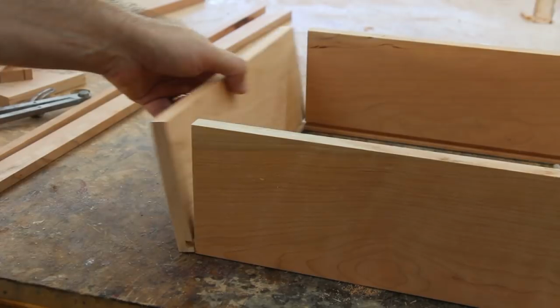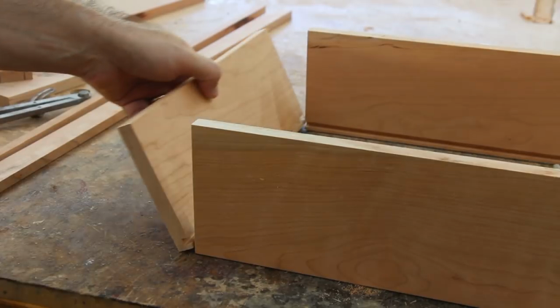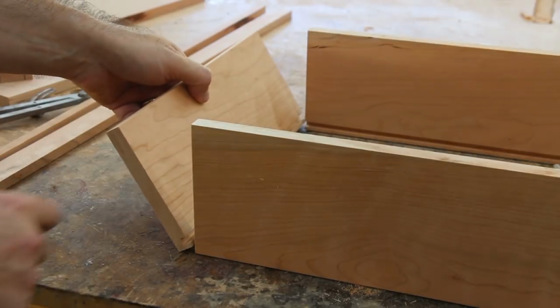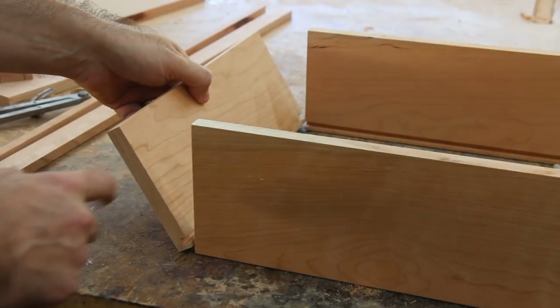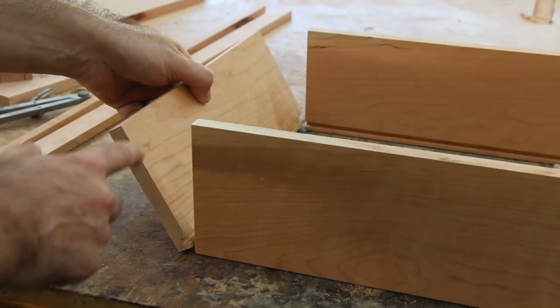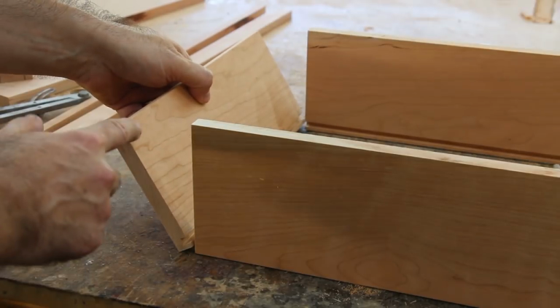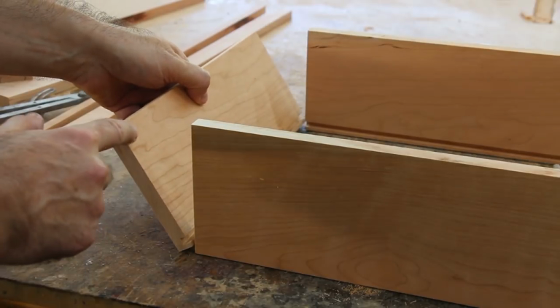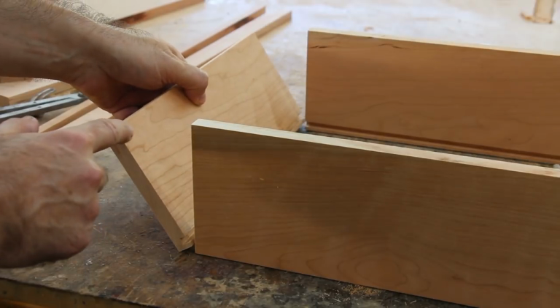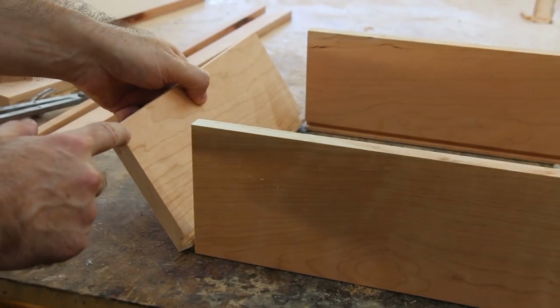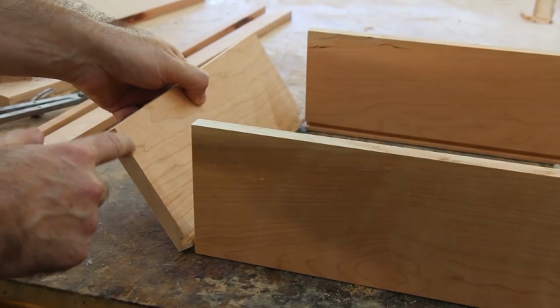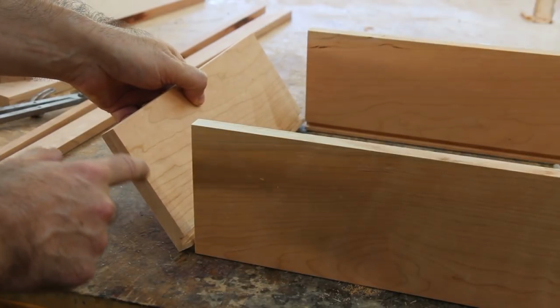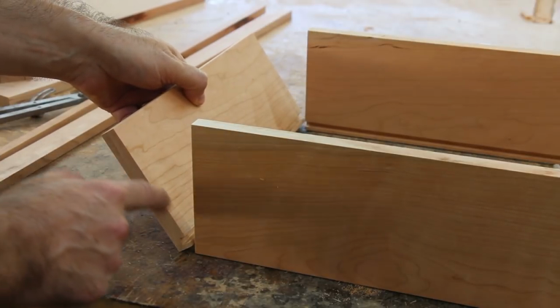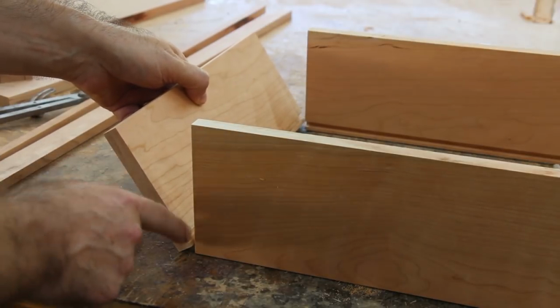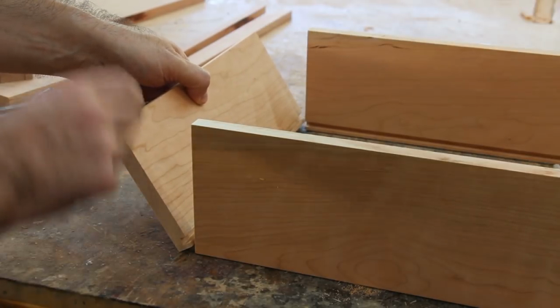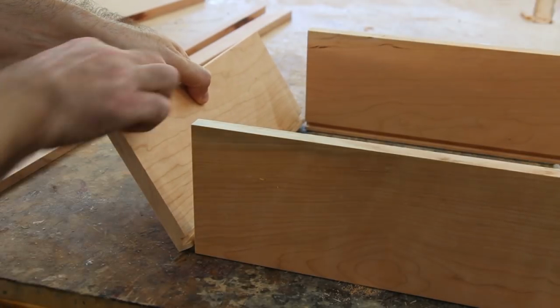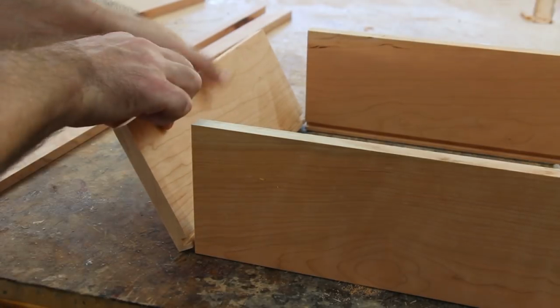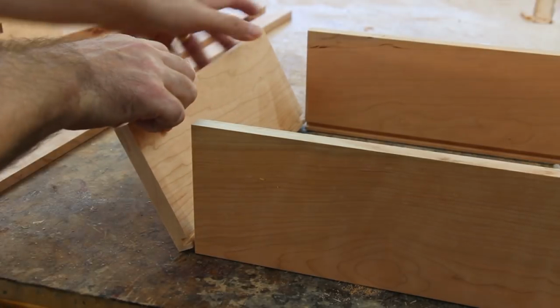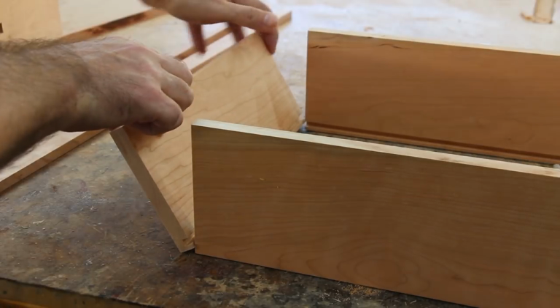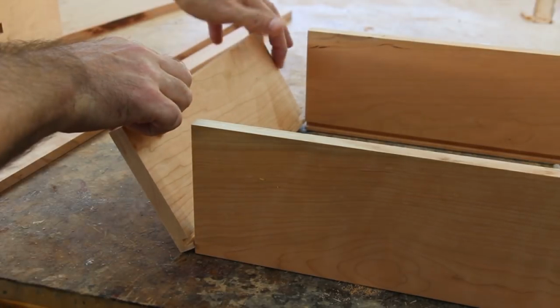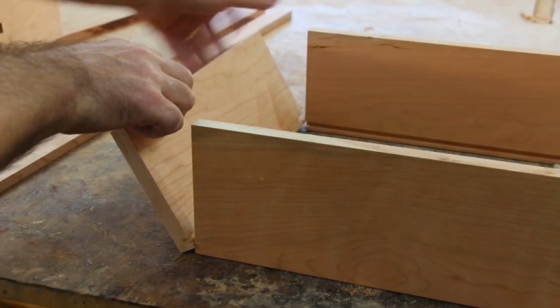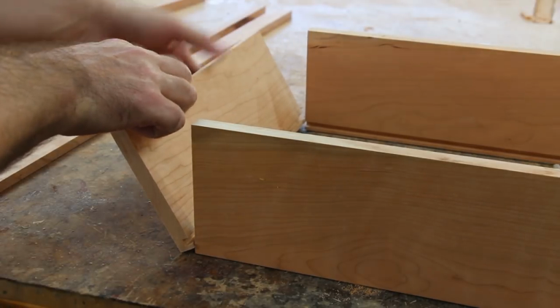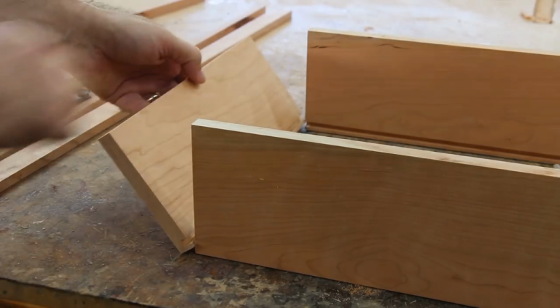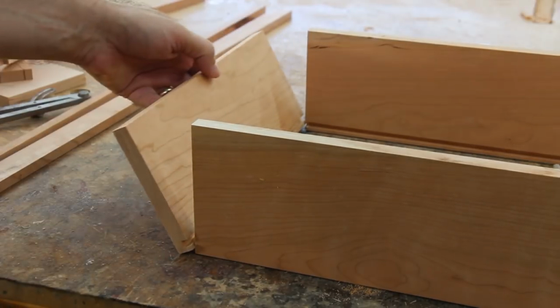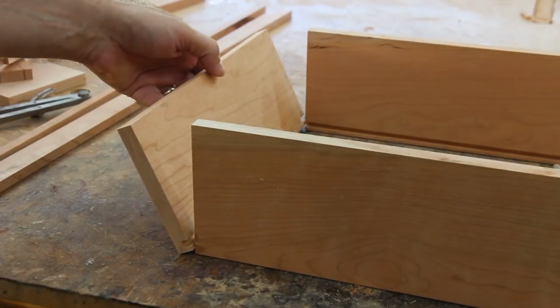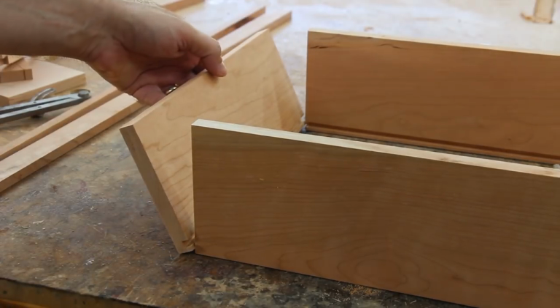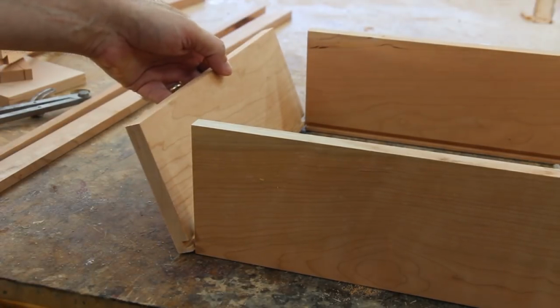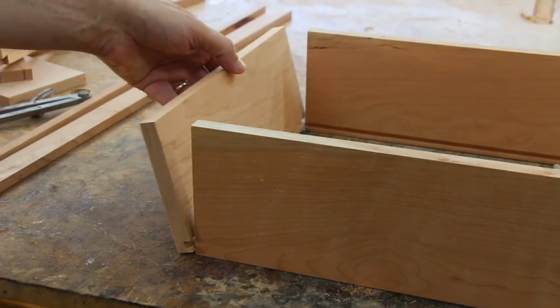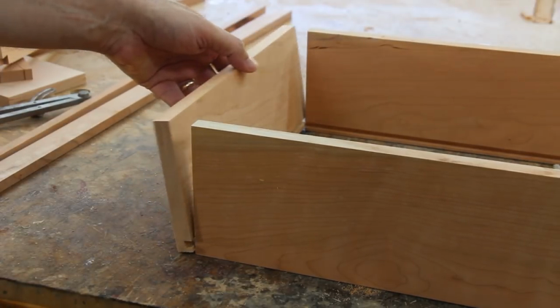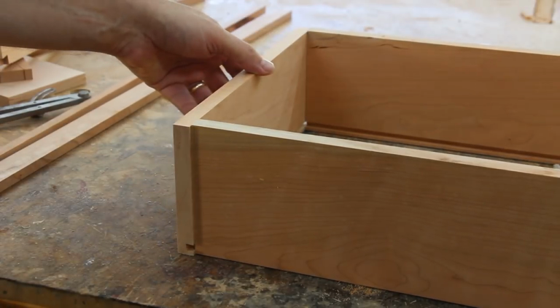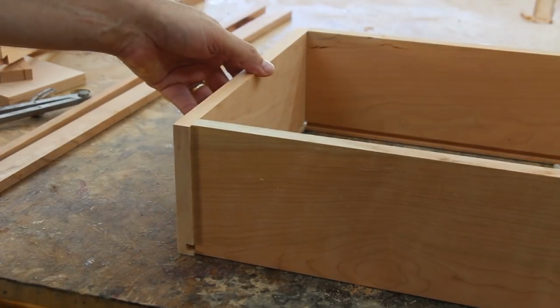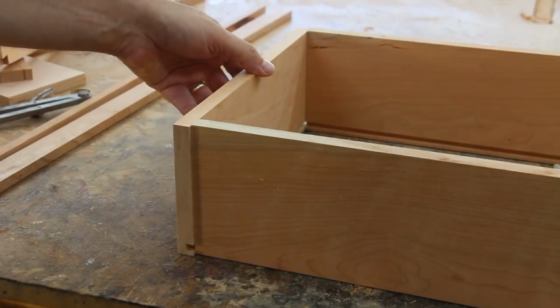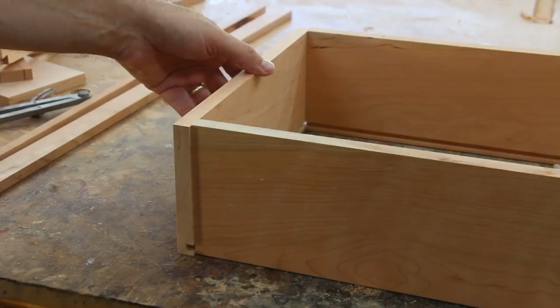For the drawer backs, I'm going to make a rabbet on each side of the drawer back and it'll just get attached with glue.